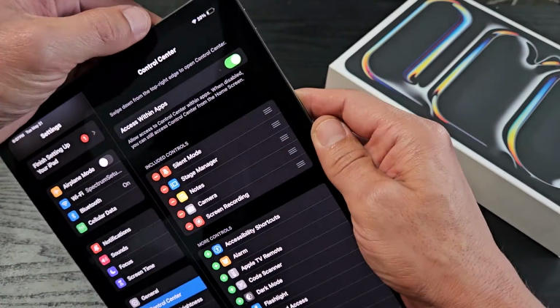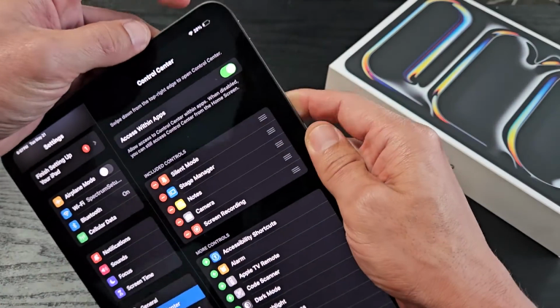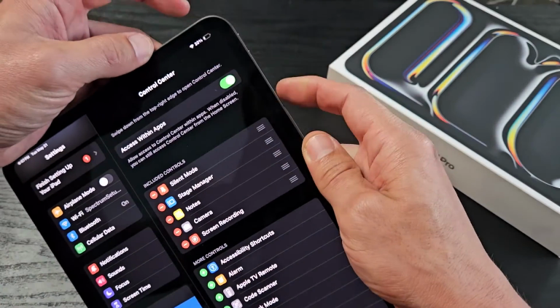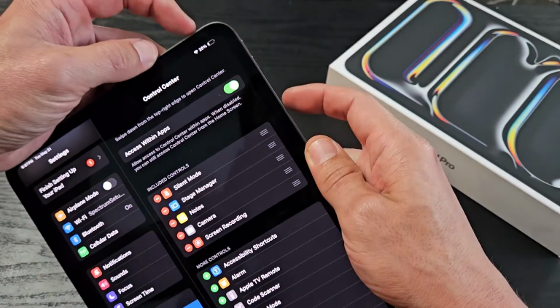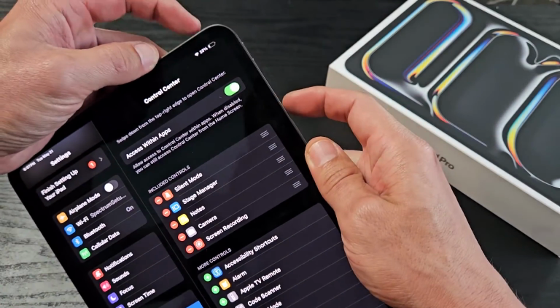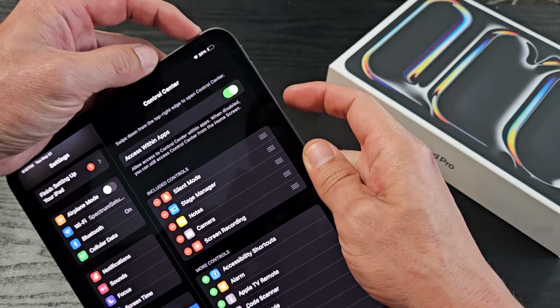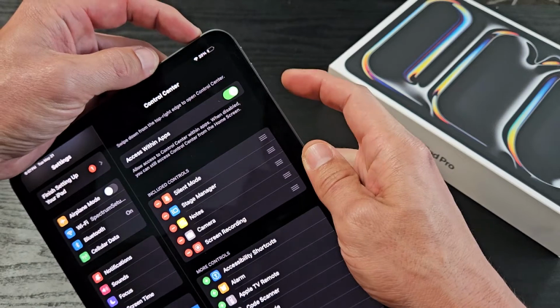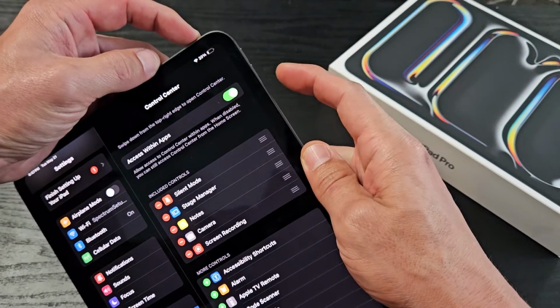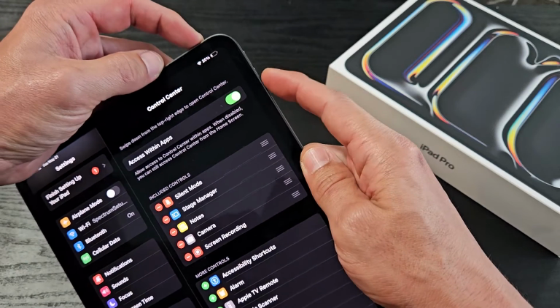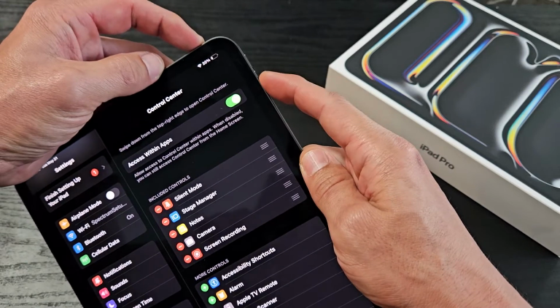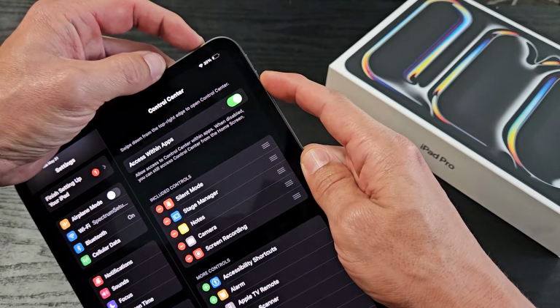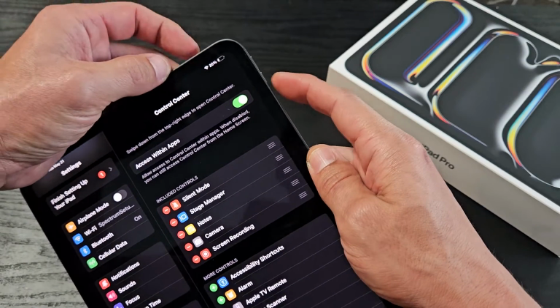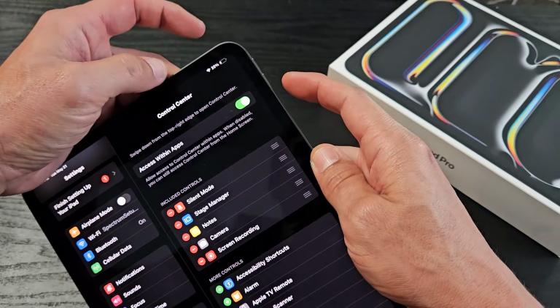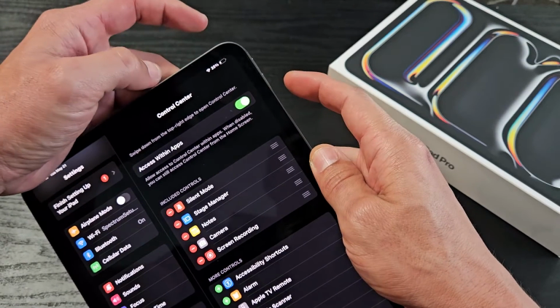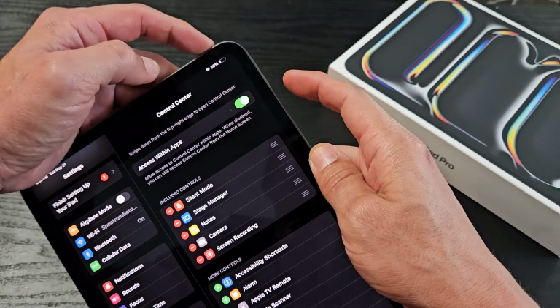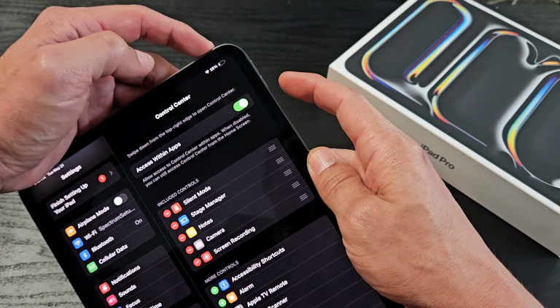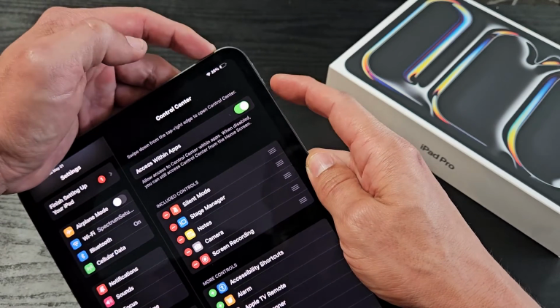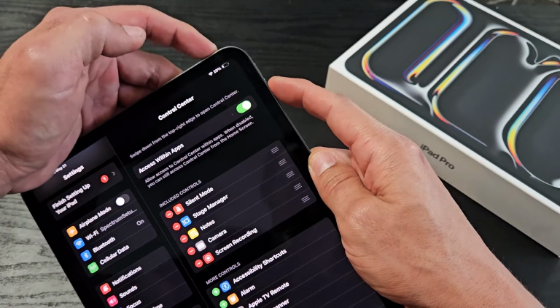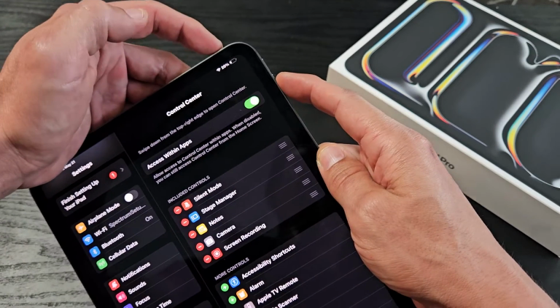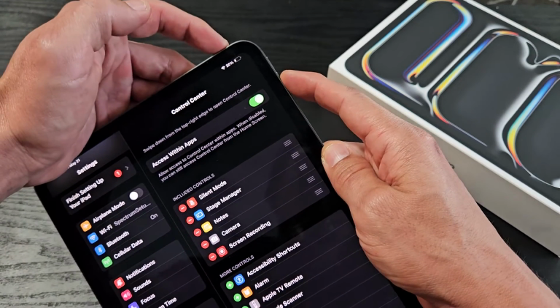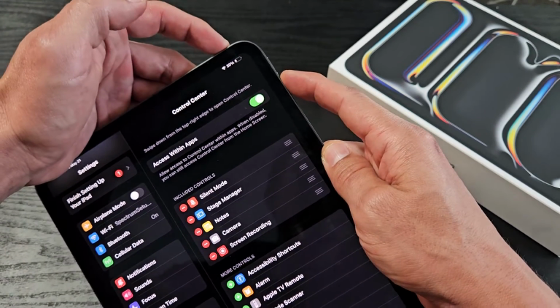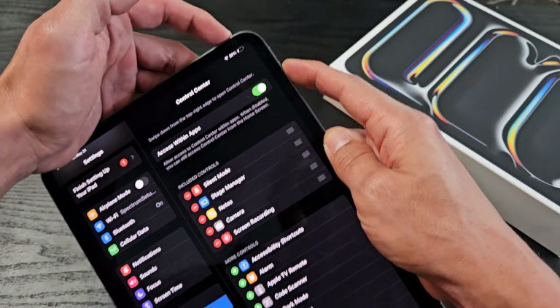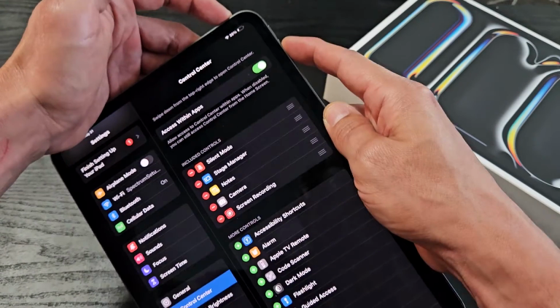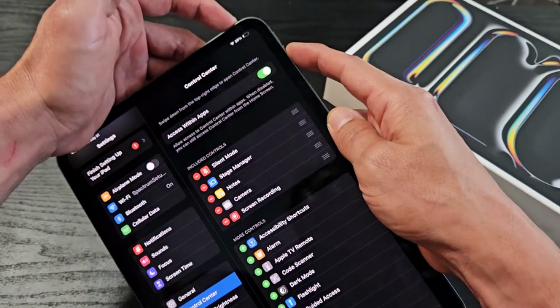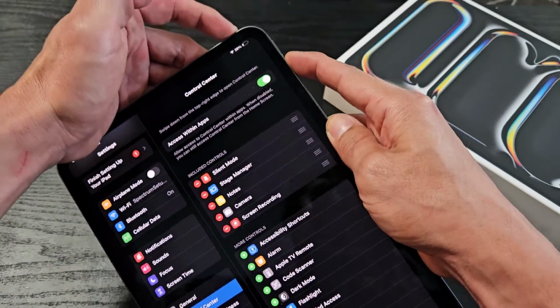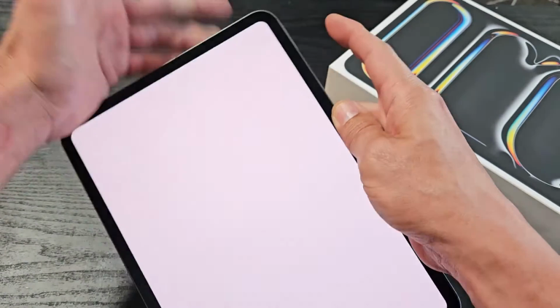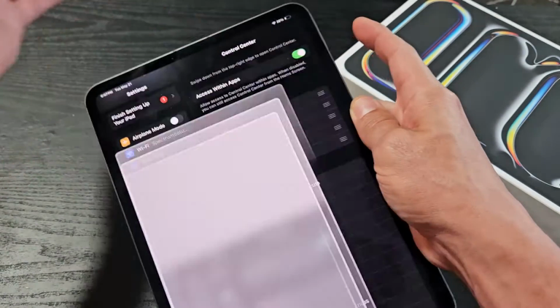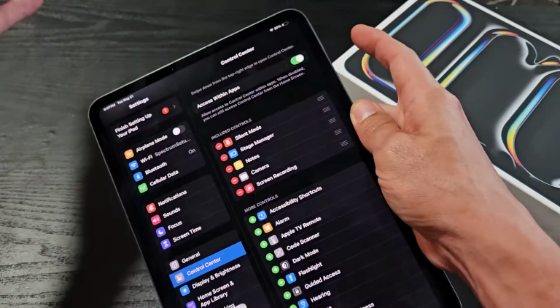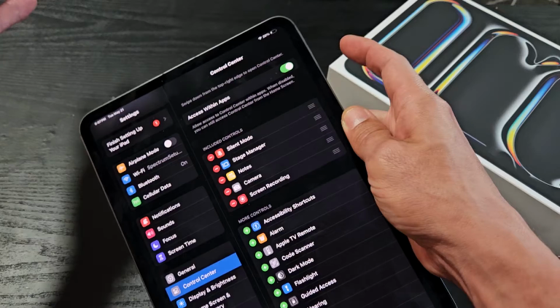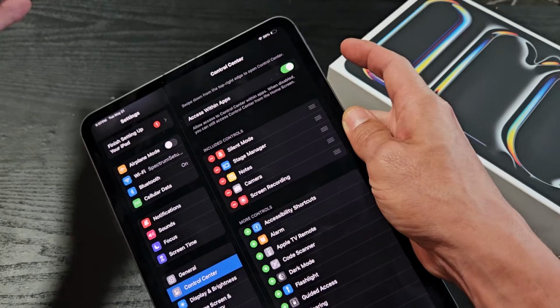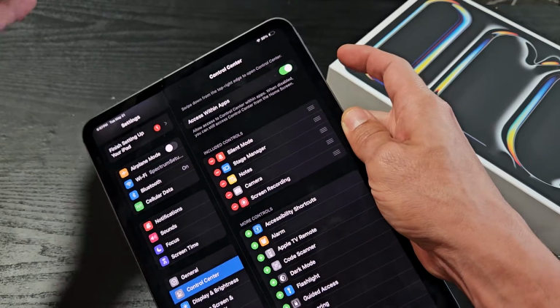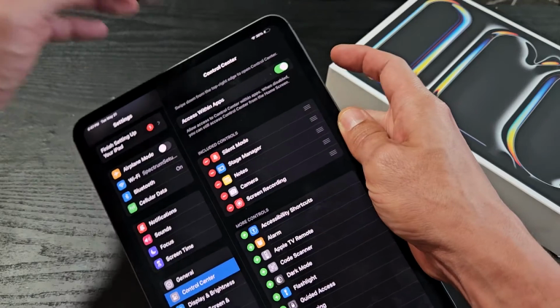It's going to be the power button and volume down. So power button, volume down — you want to press both buttons at the same time, just like that.